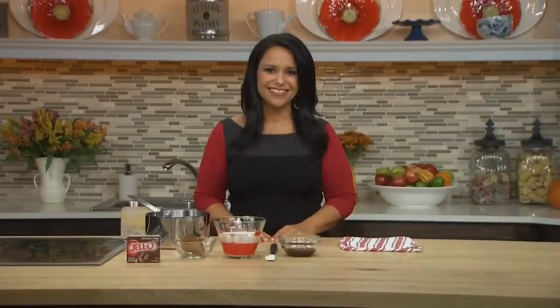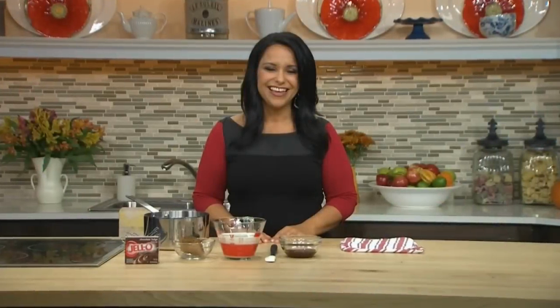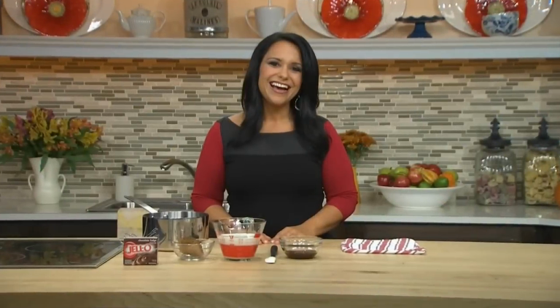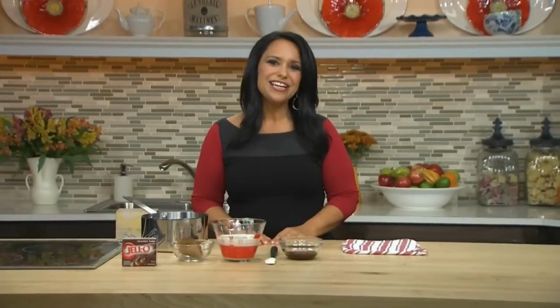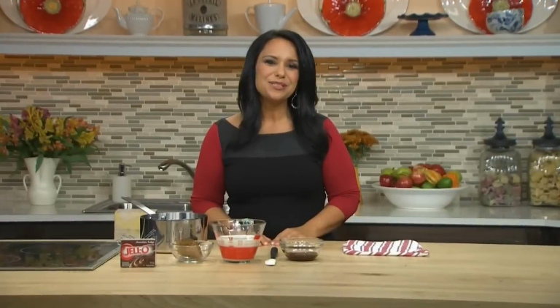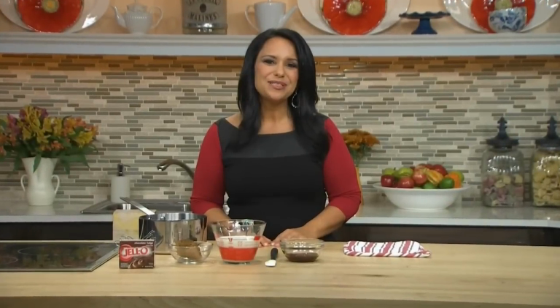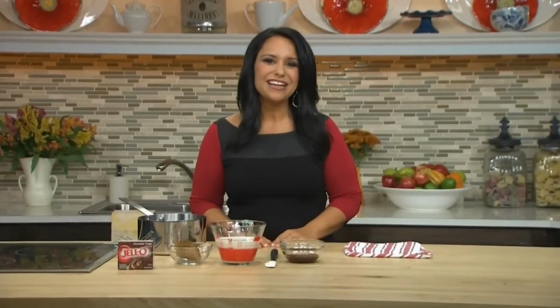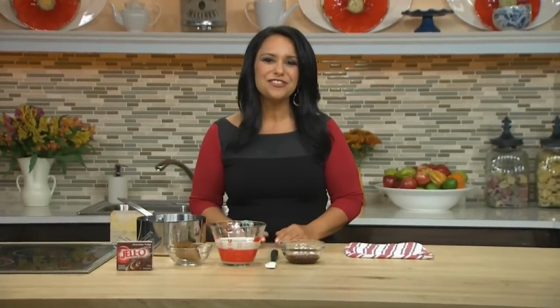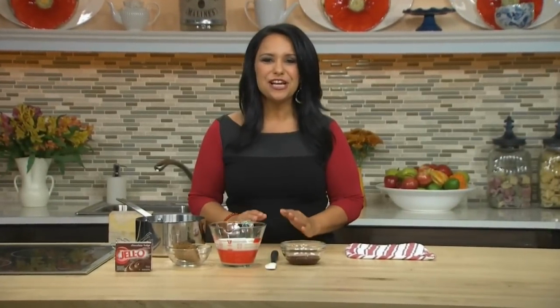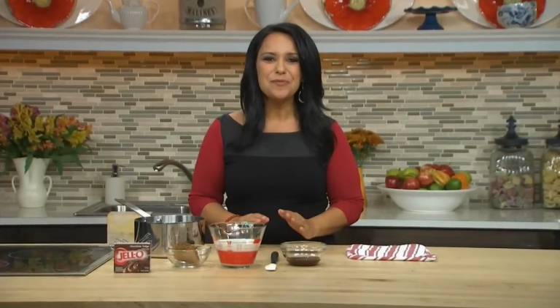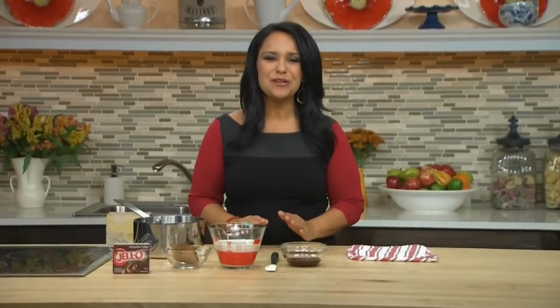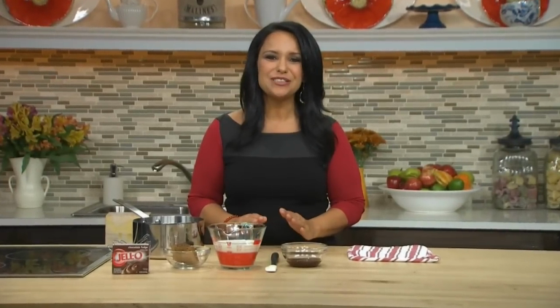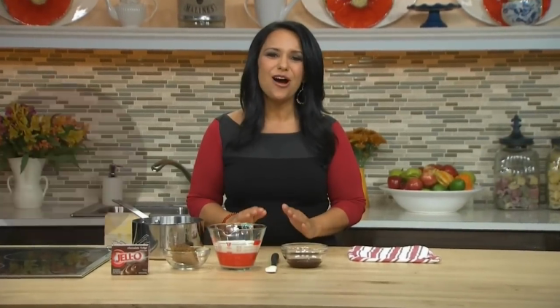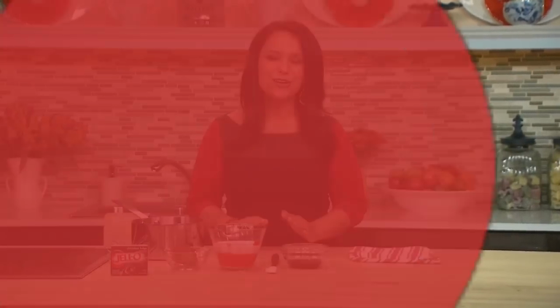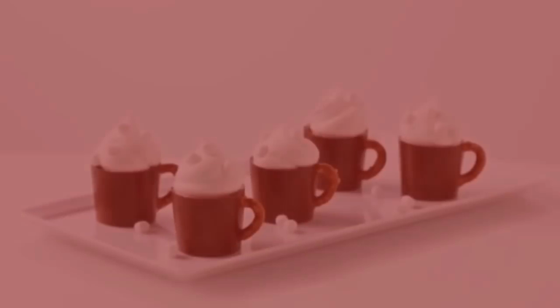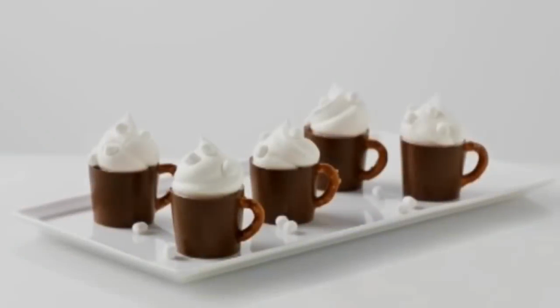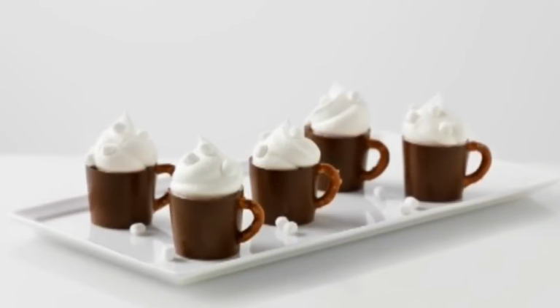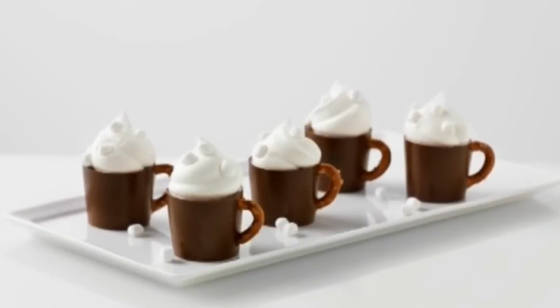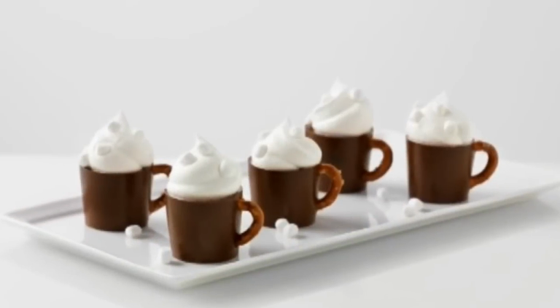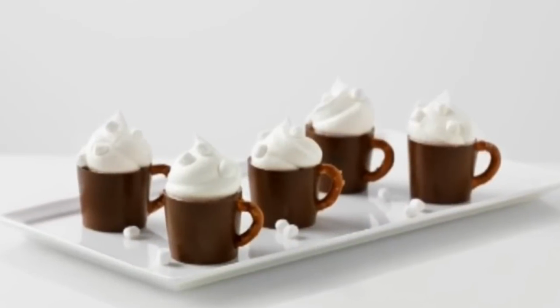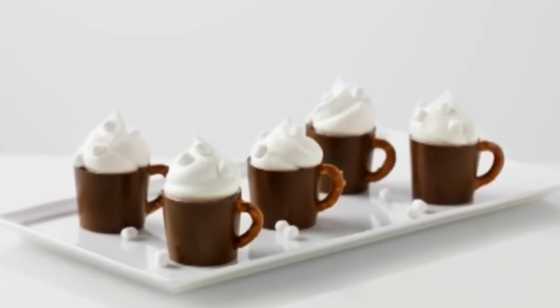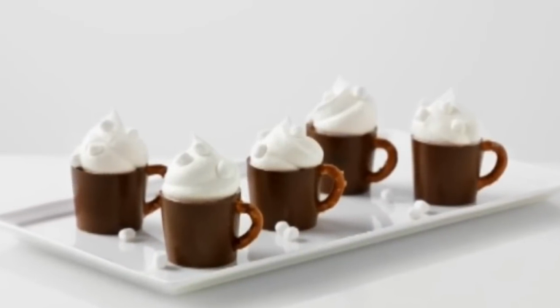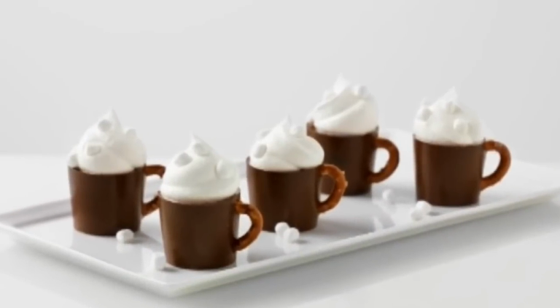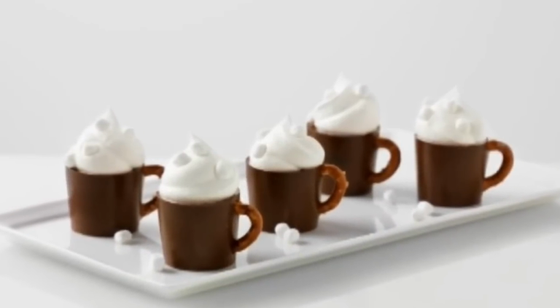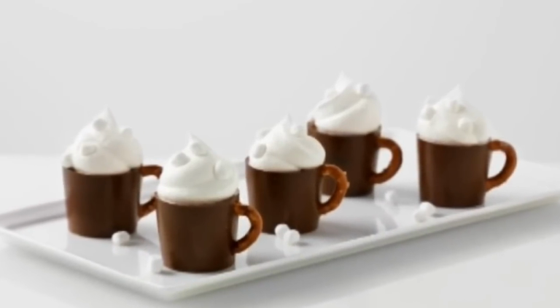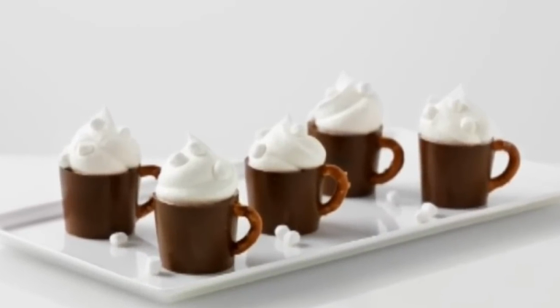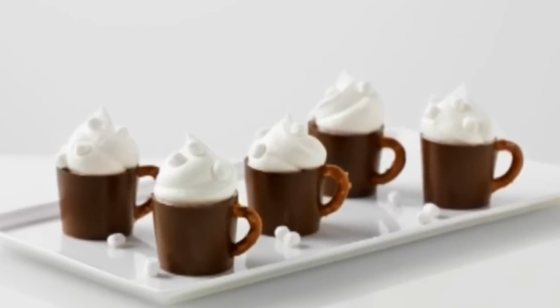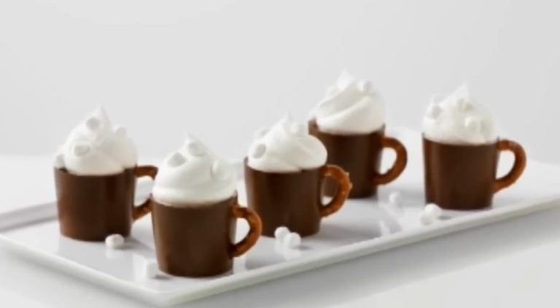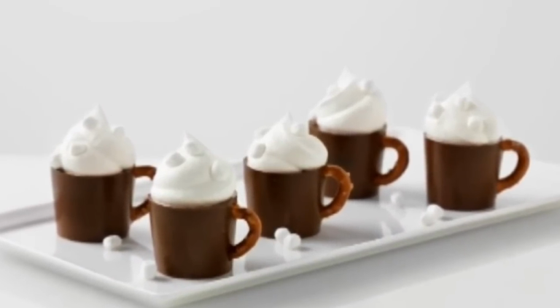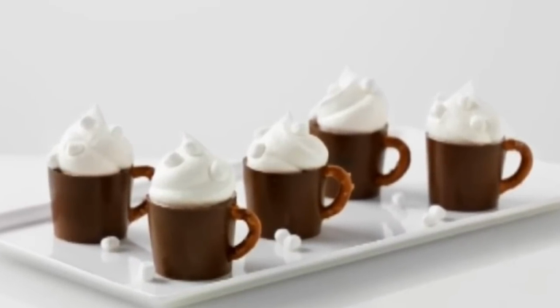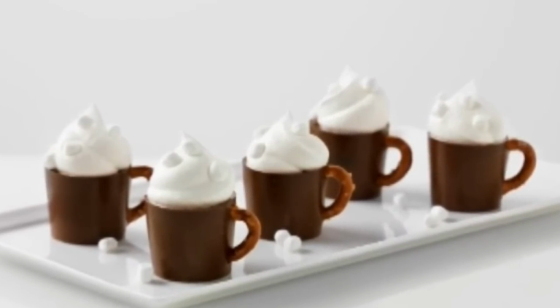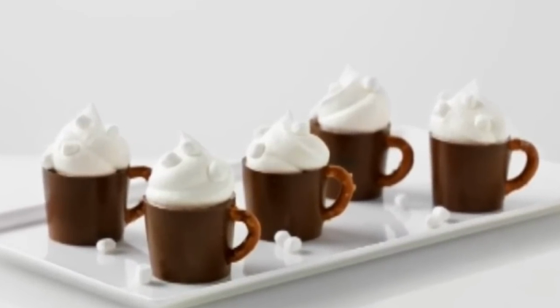Hi, I'm Susanna. Jell-O Pudding's hot cocoa pudding mugs are sweet, decadent, and simply delicious.